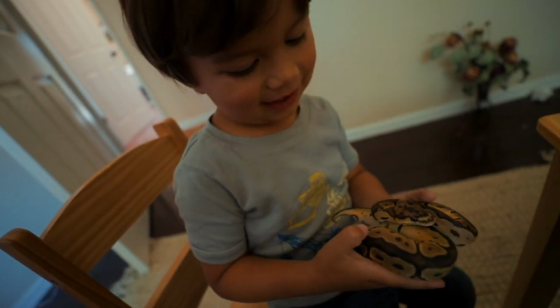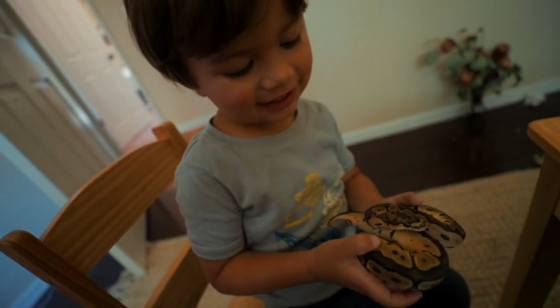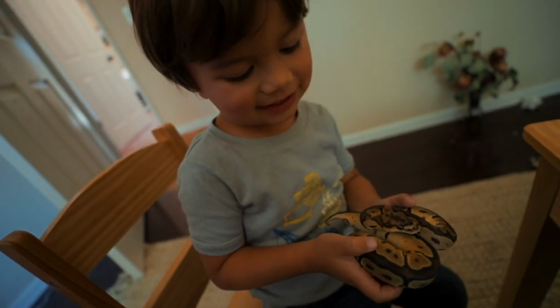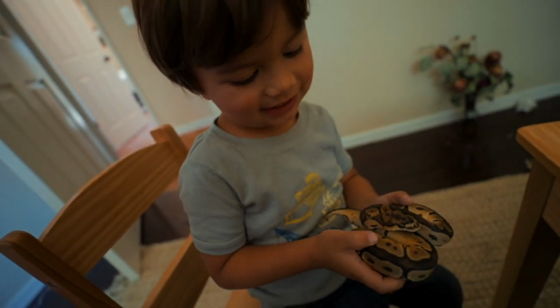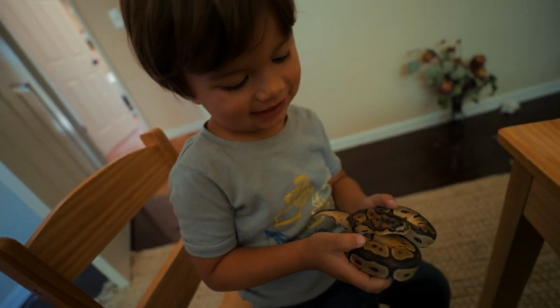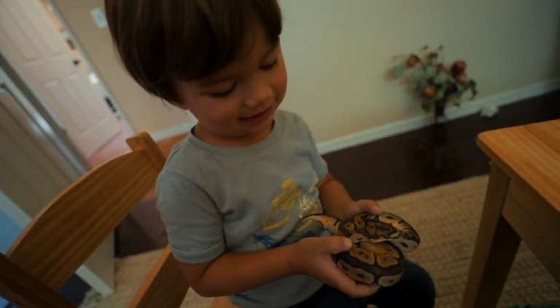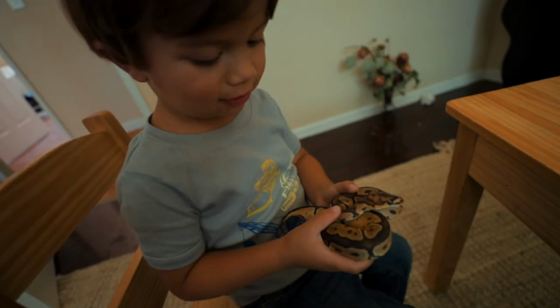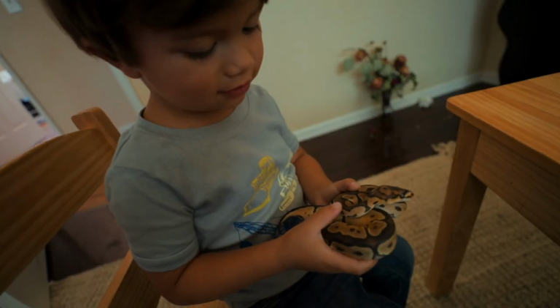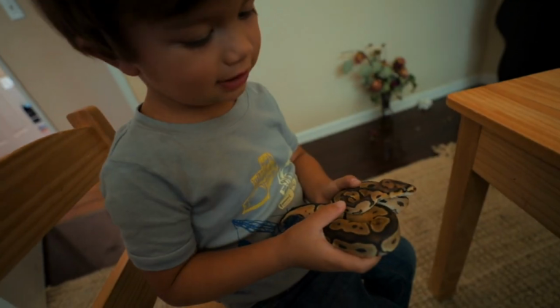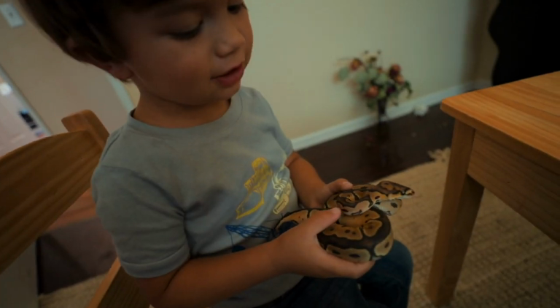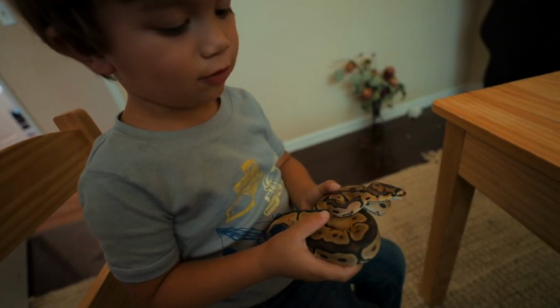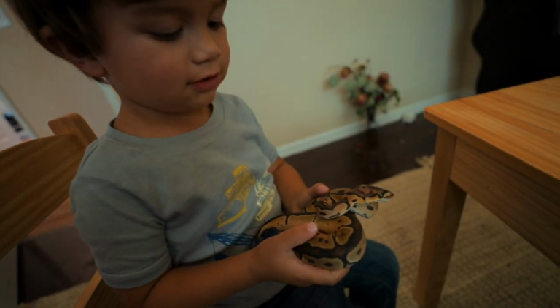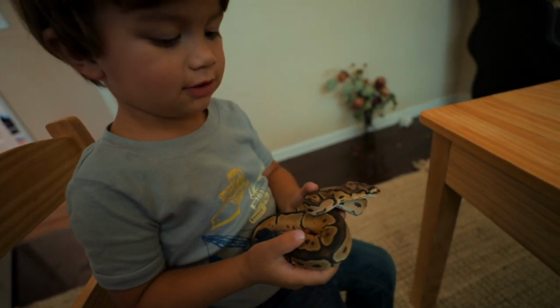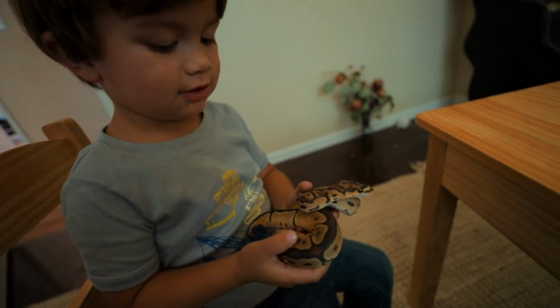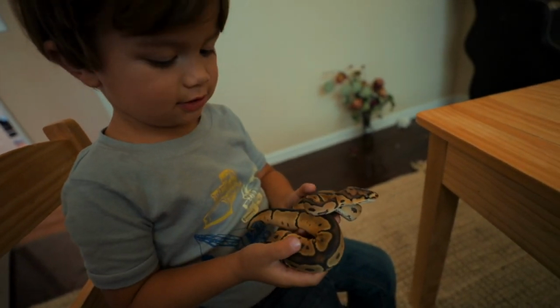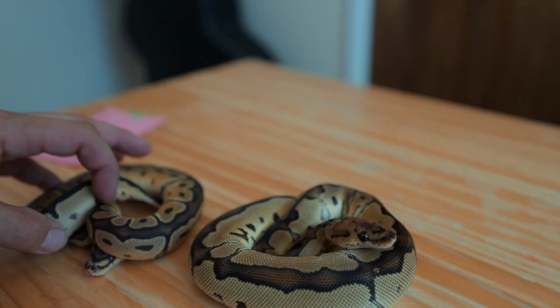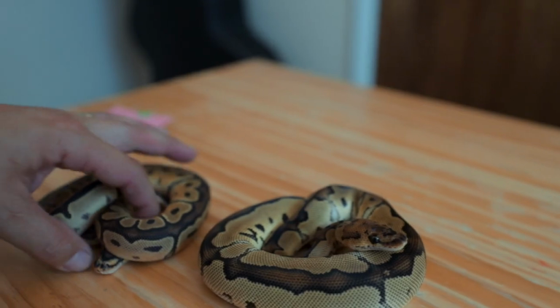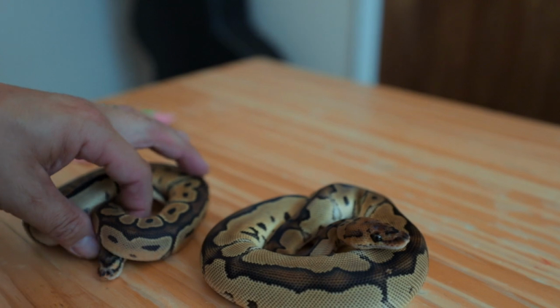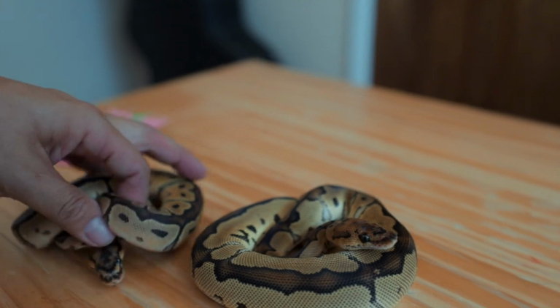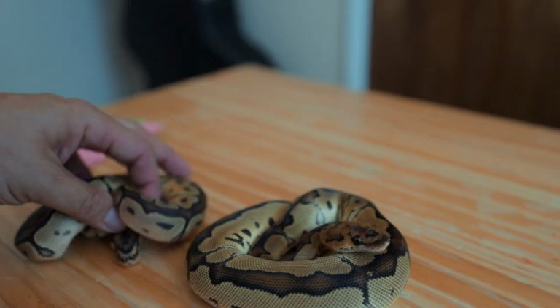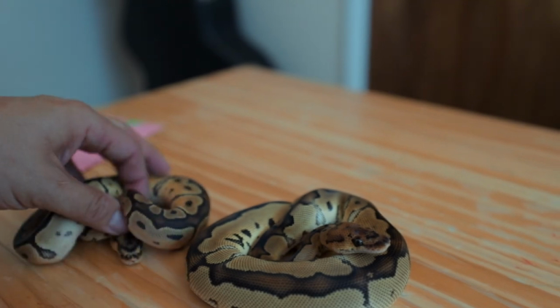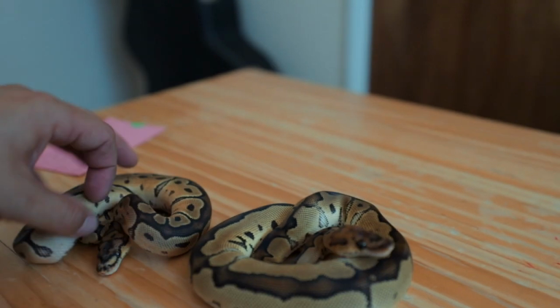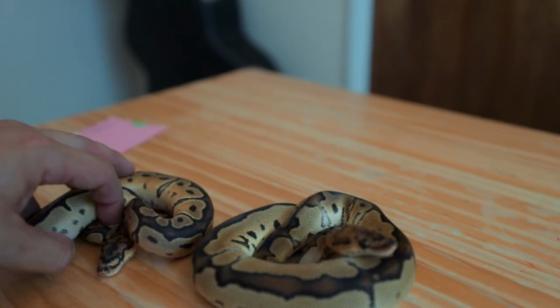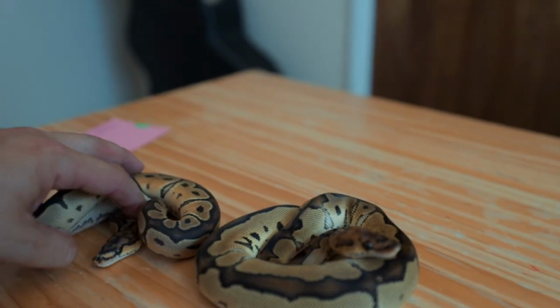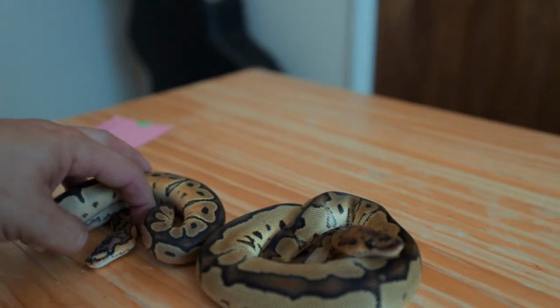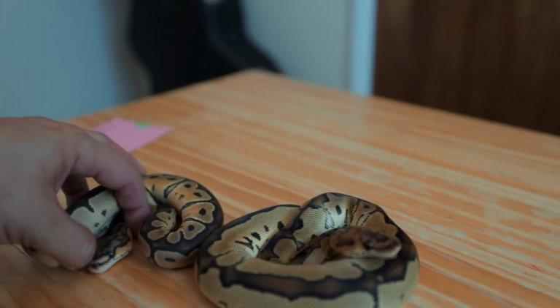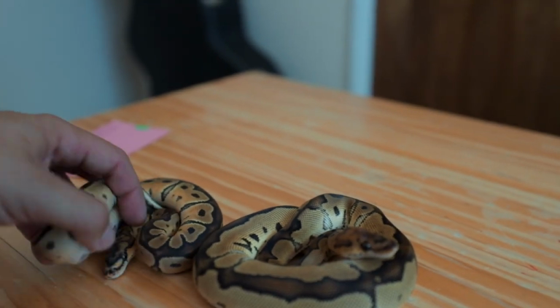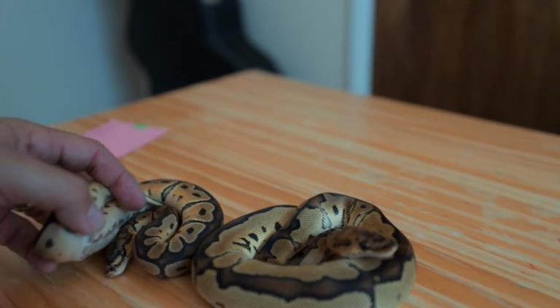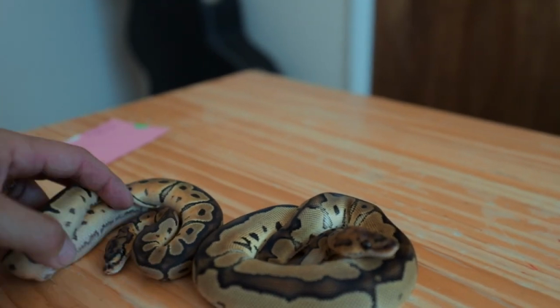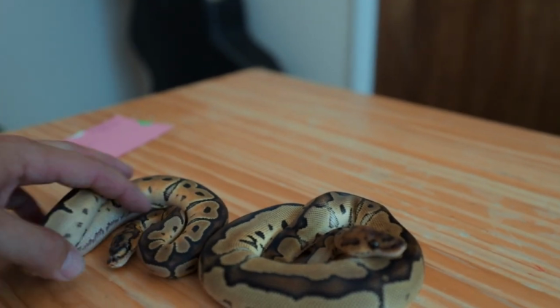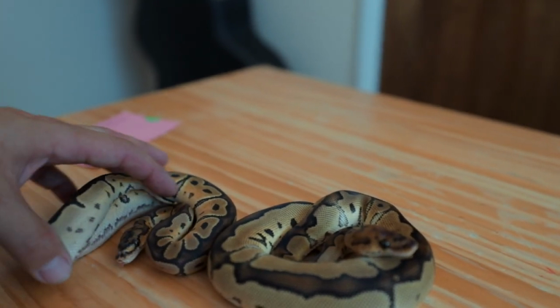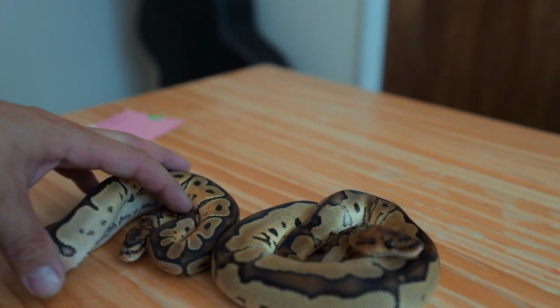It's tiny! You can have another turn with it, but daddy wants to take some close-up video of it.